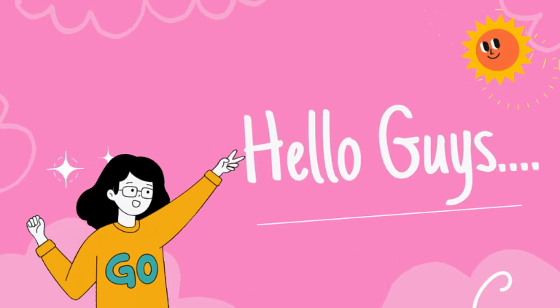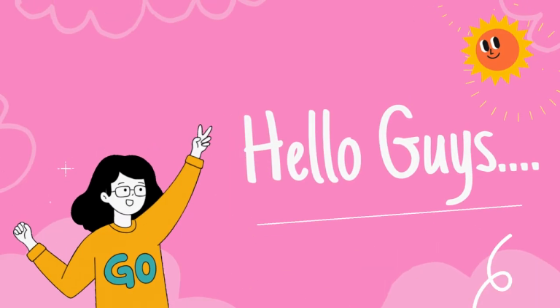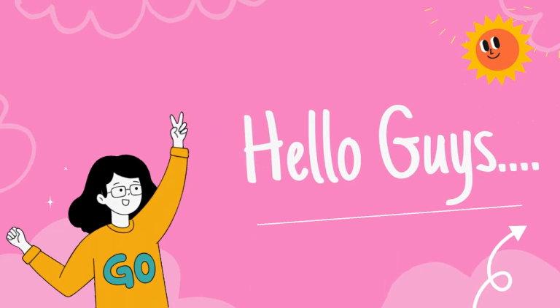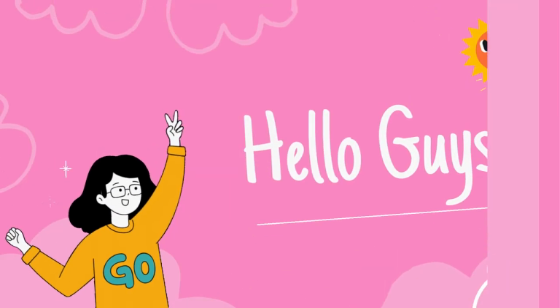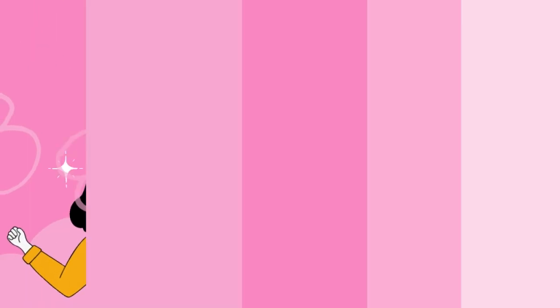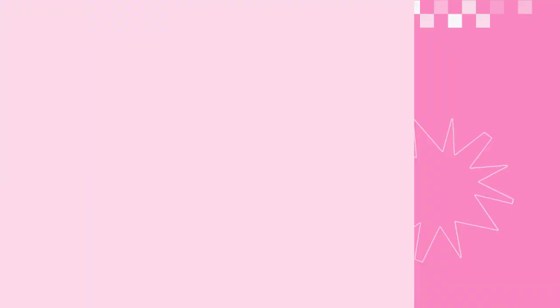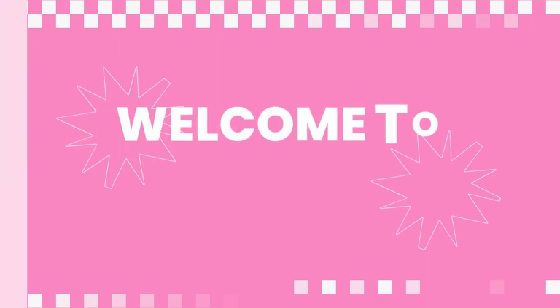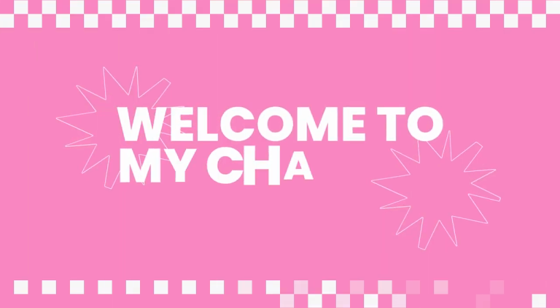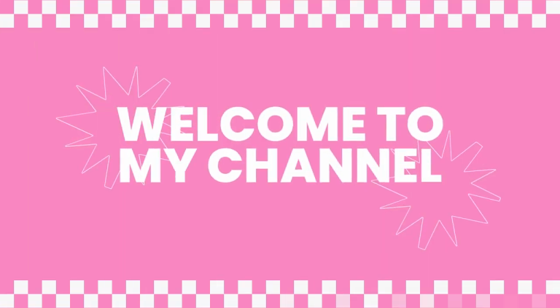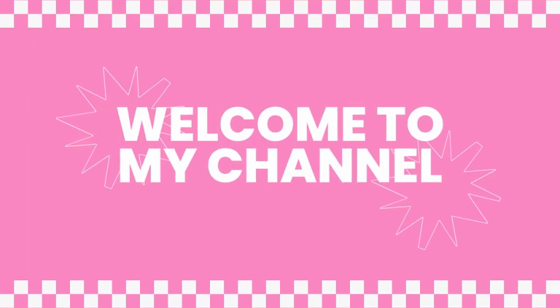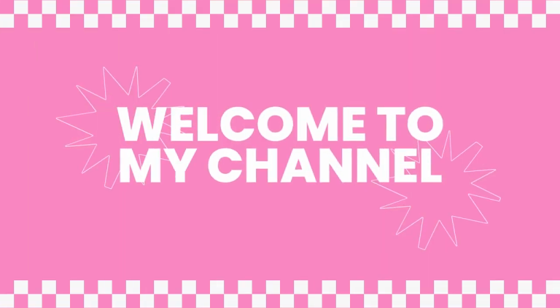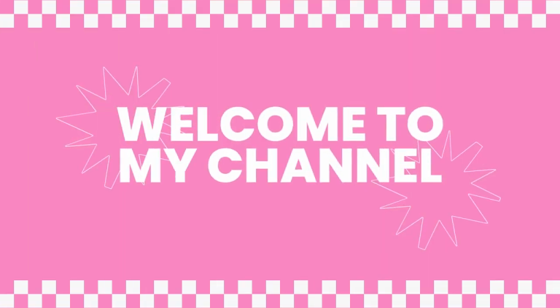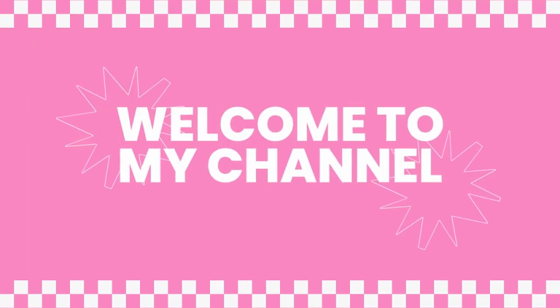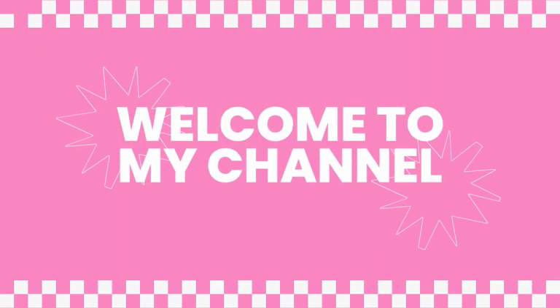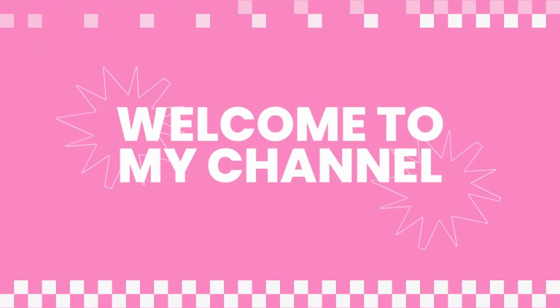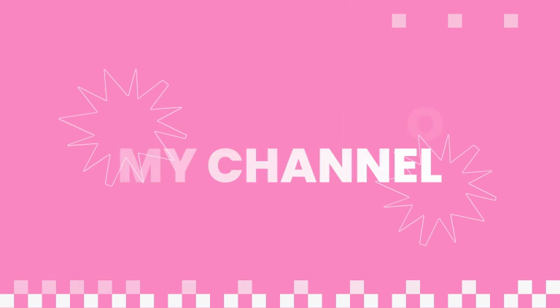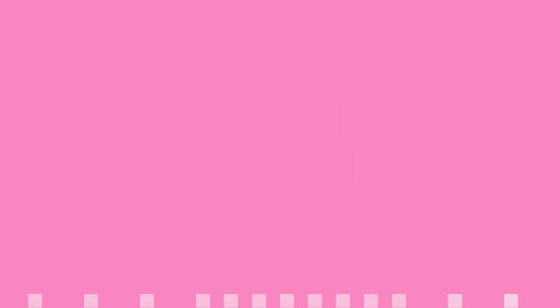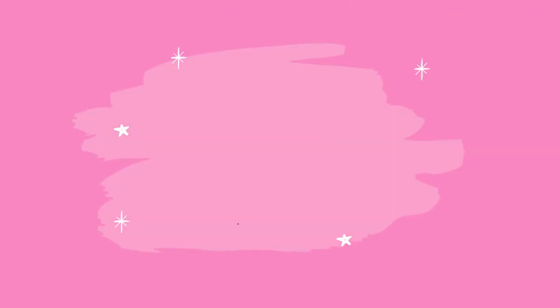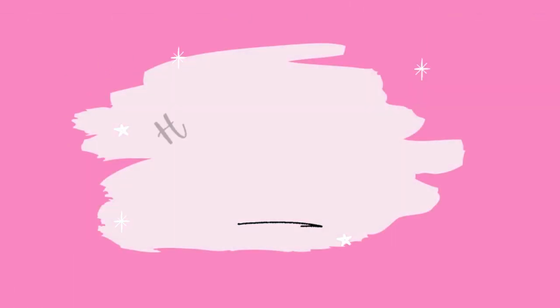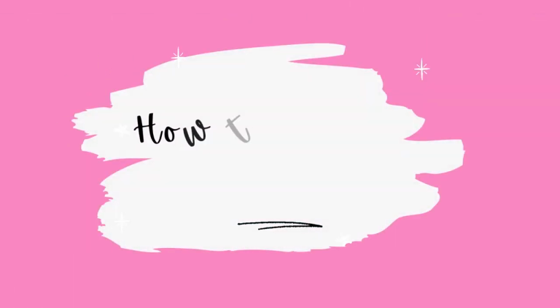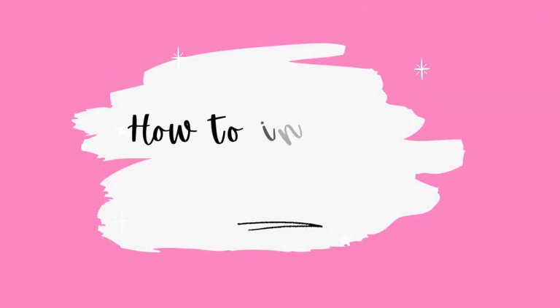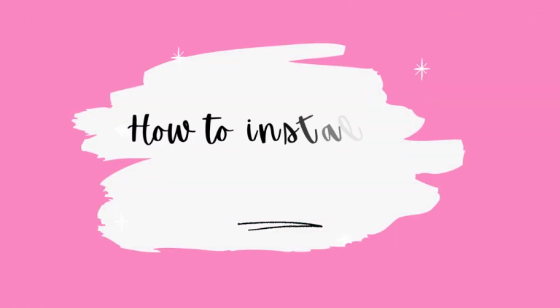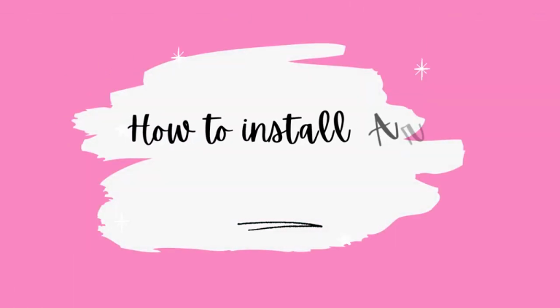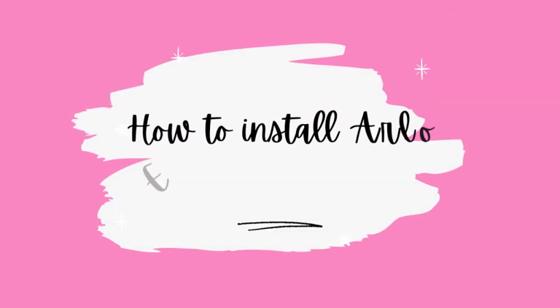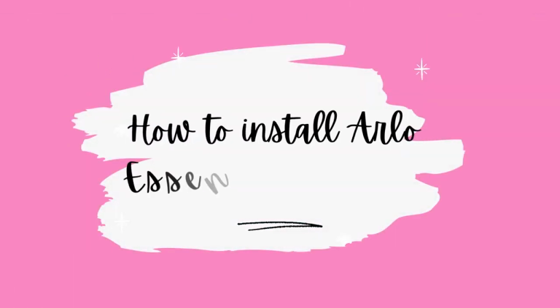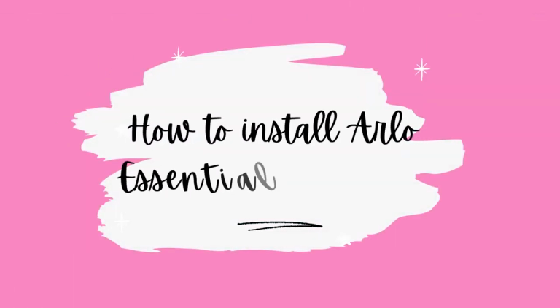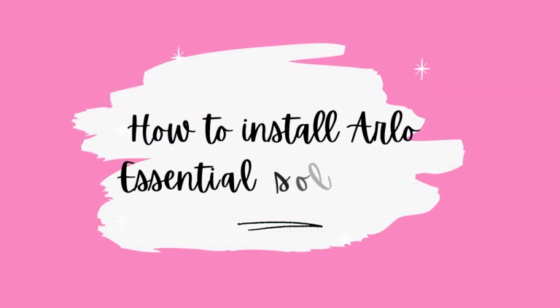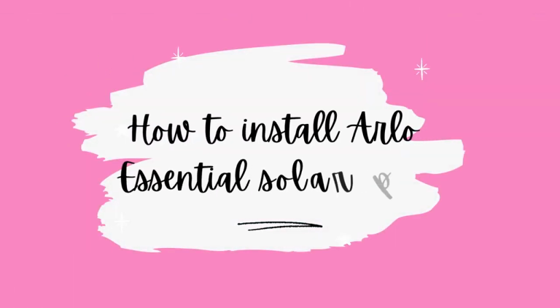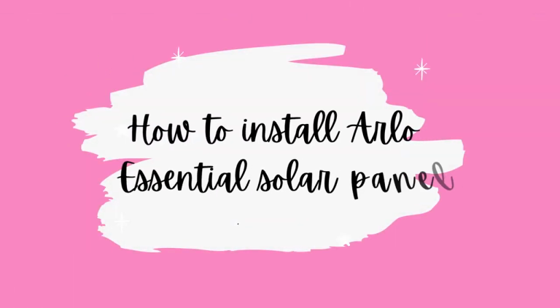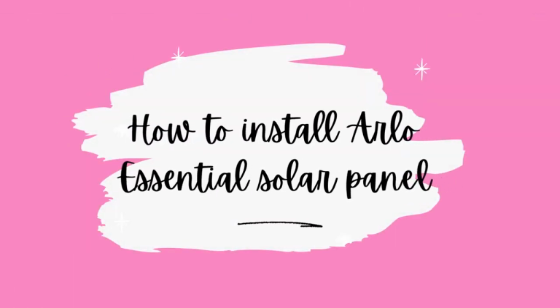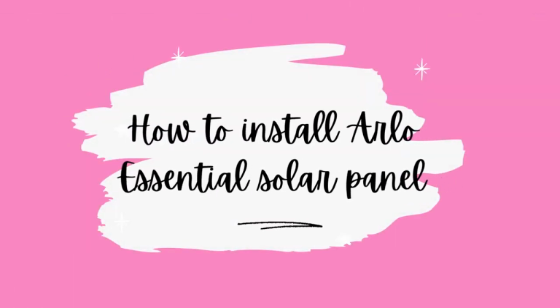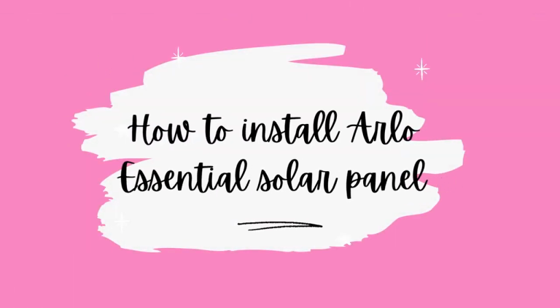Hello guys, welcome to my channel. How to install Arlo Essential Solar Panel.